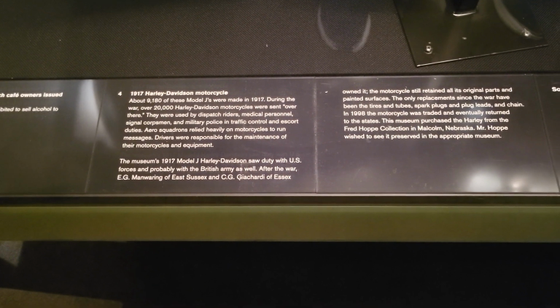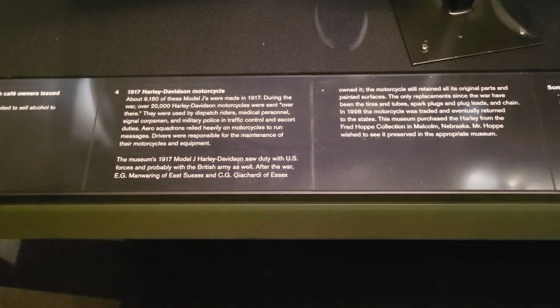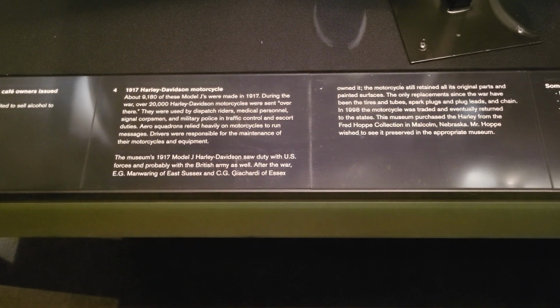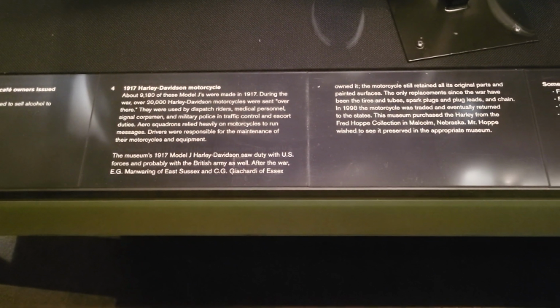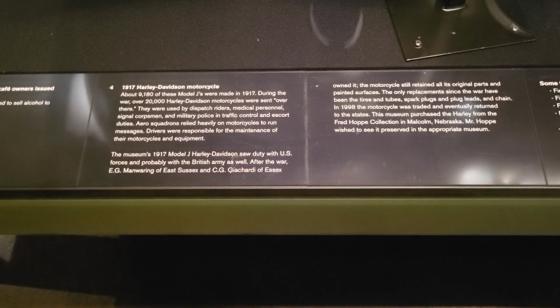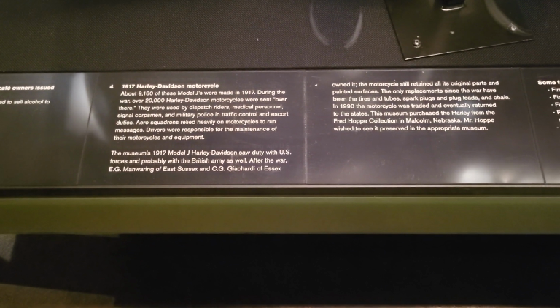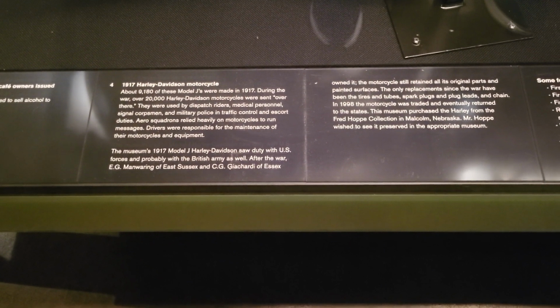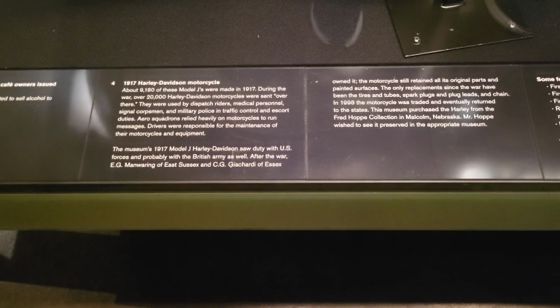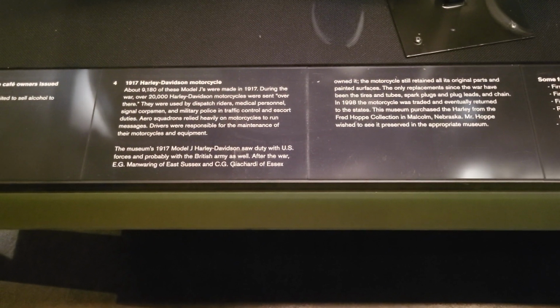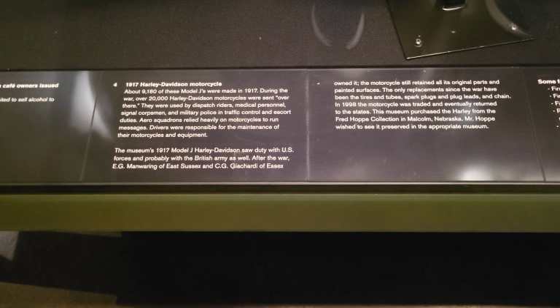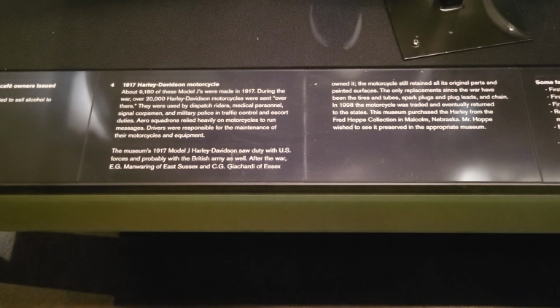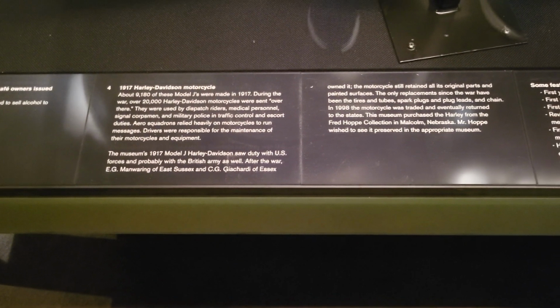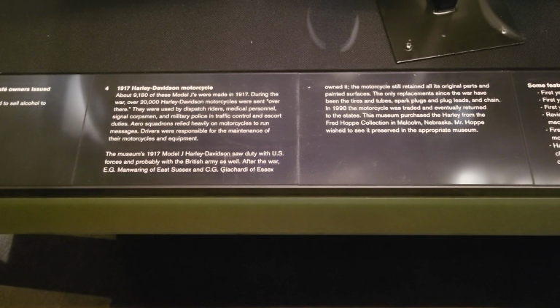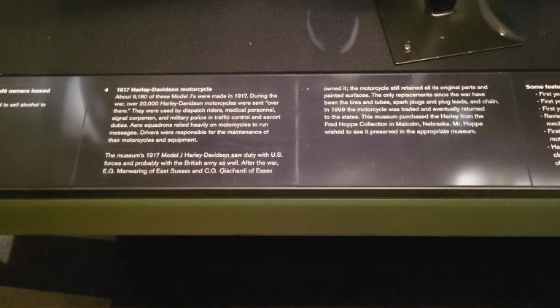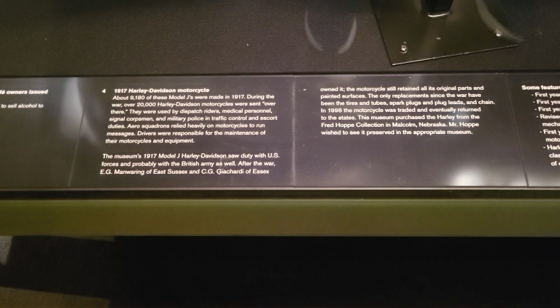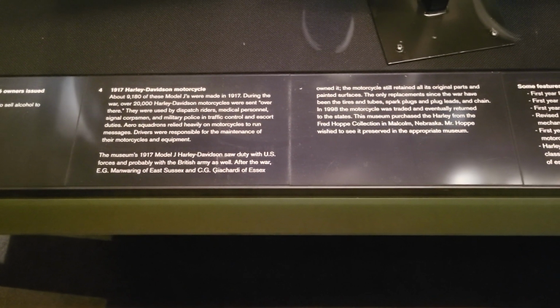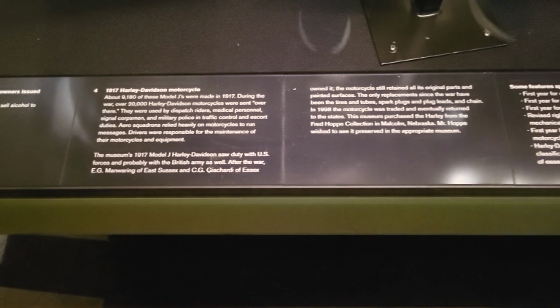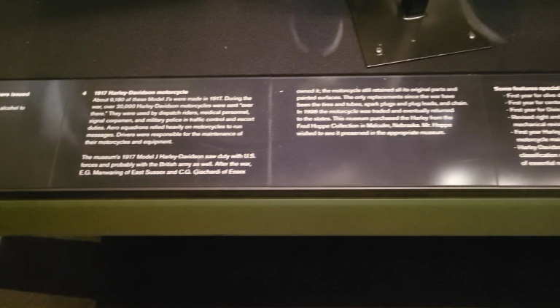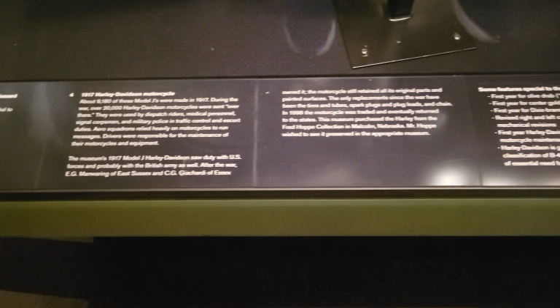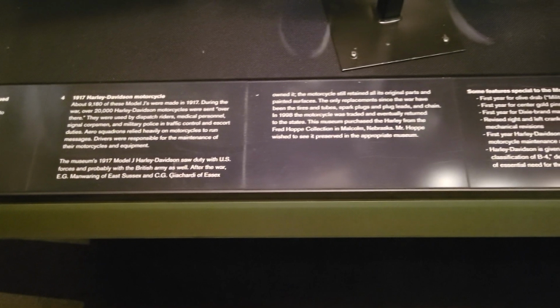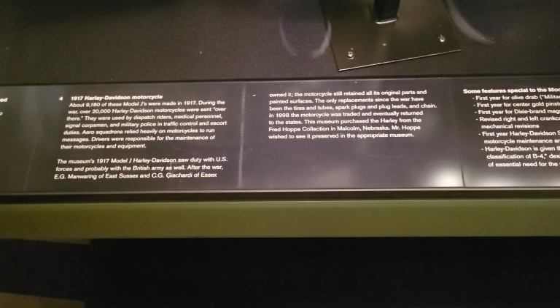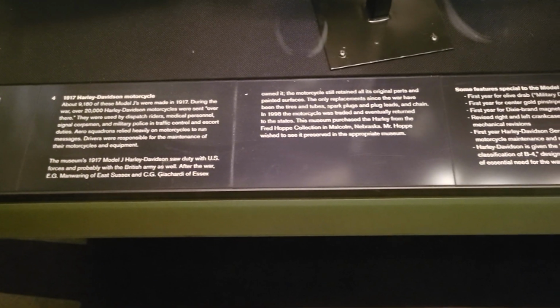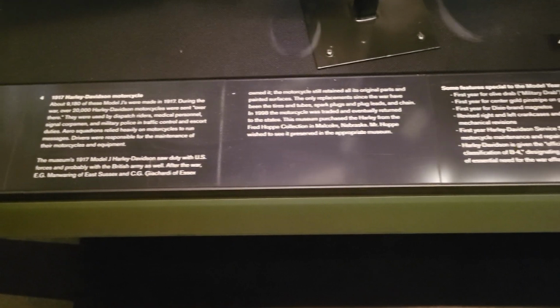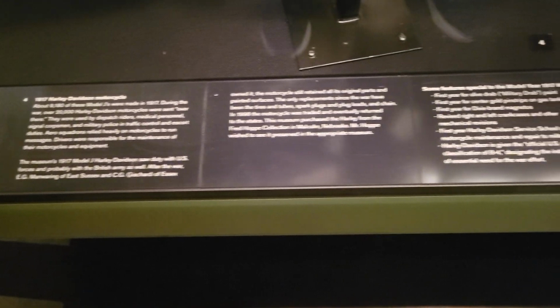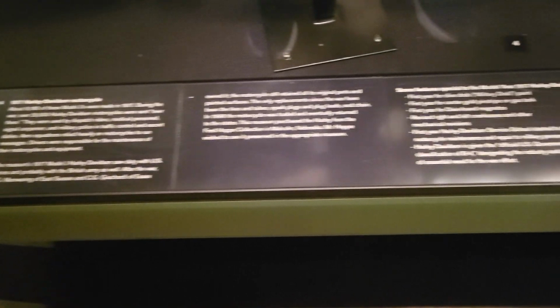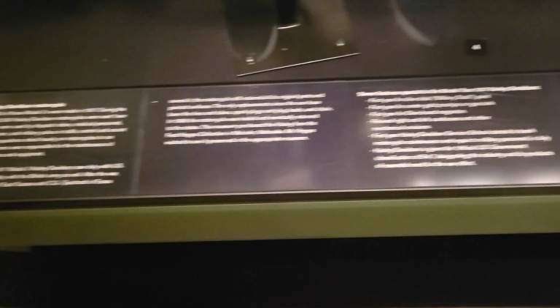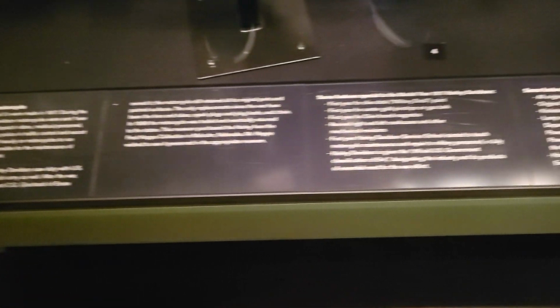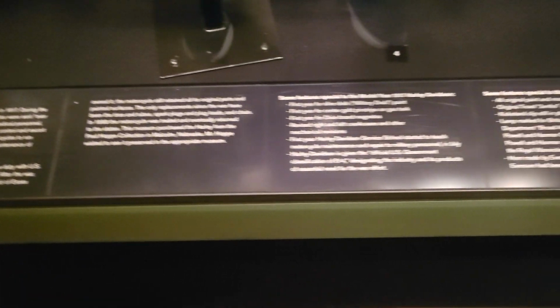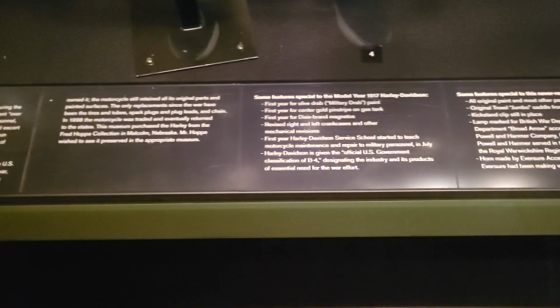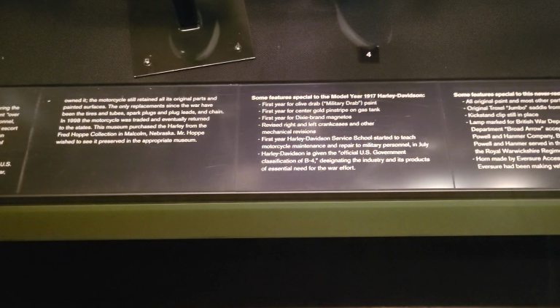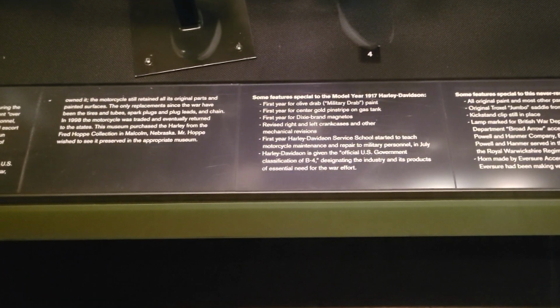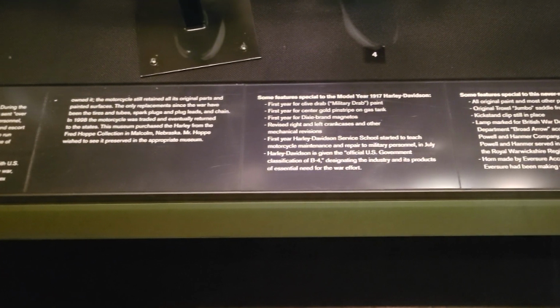9,180 of these were made in 1917. Feel free to pause and read through this little info.